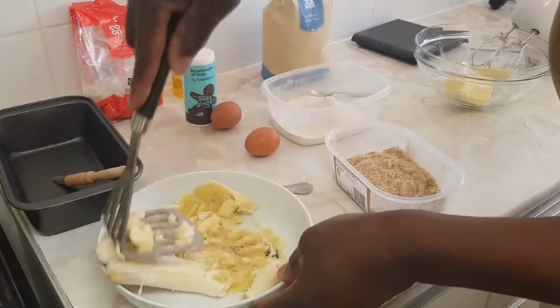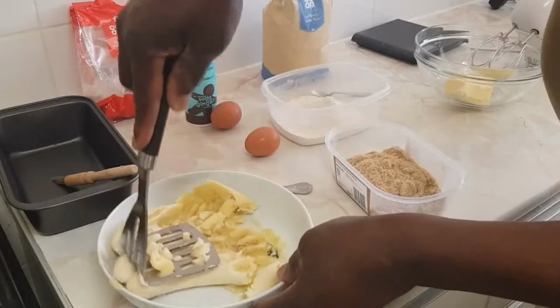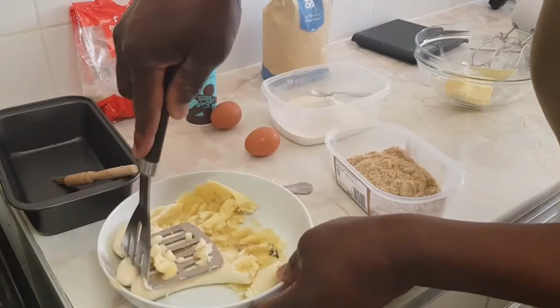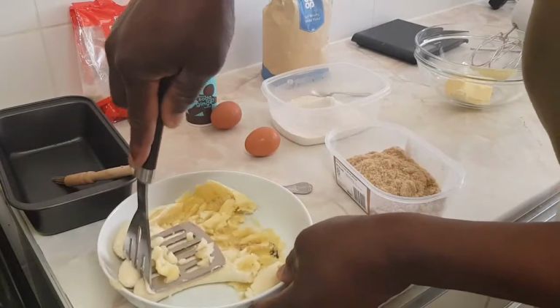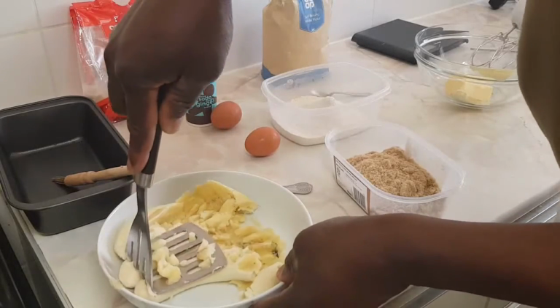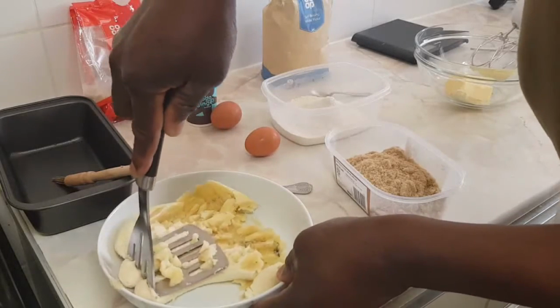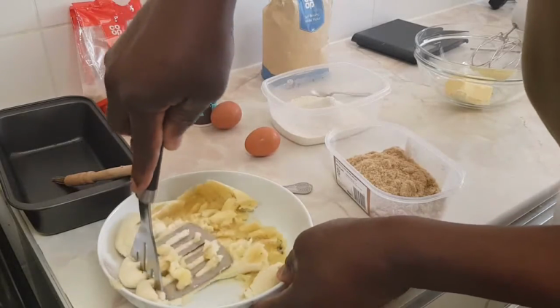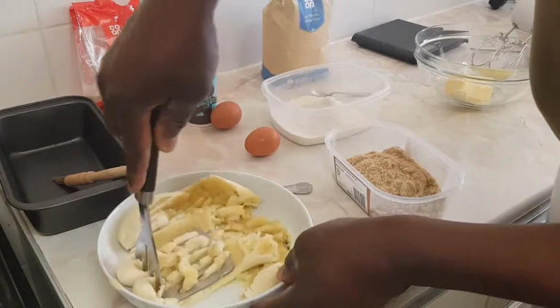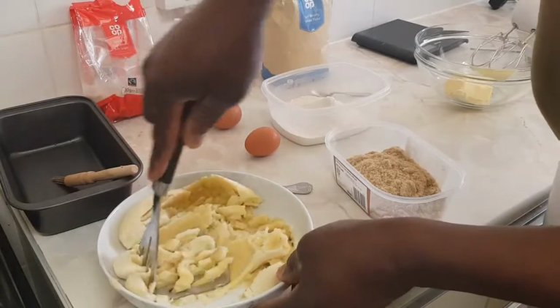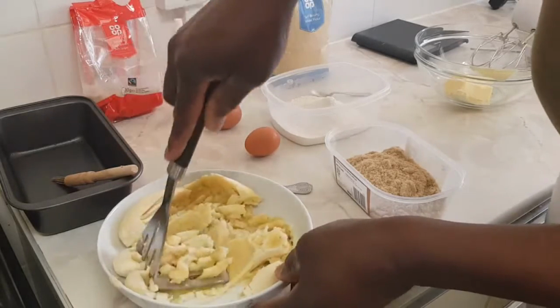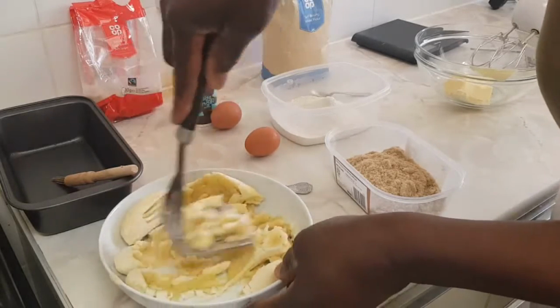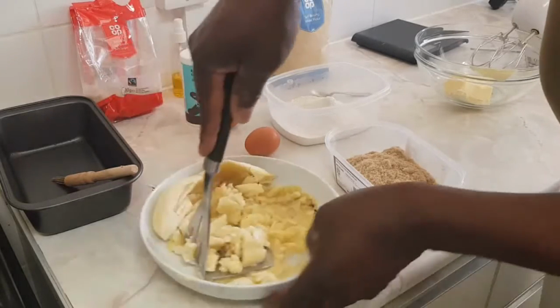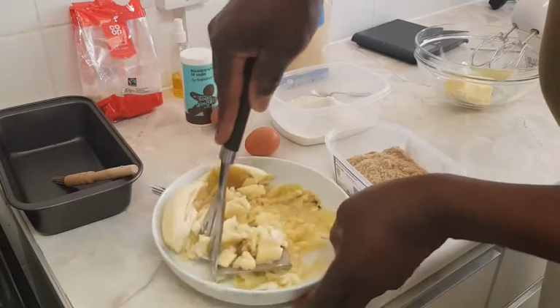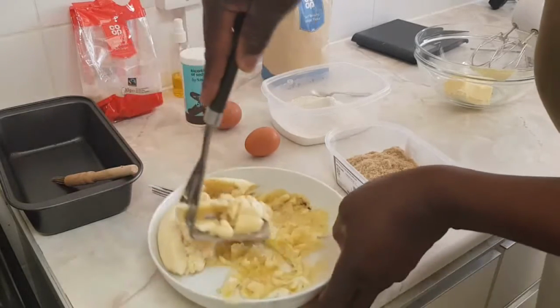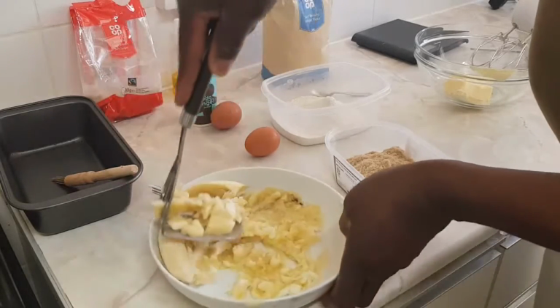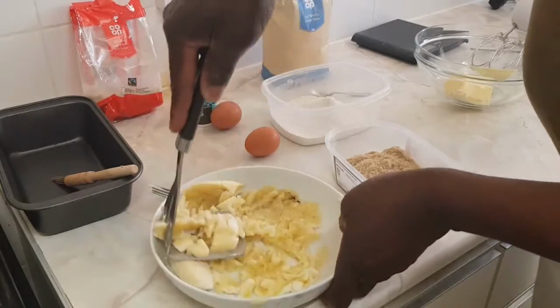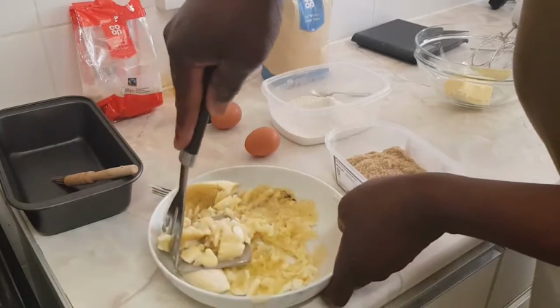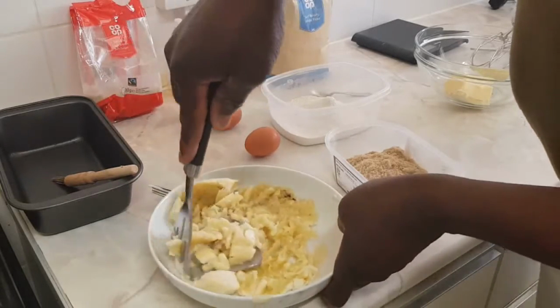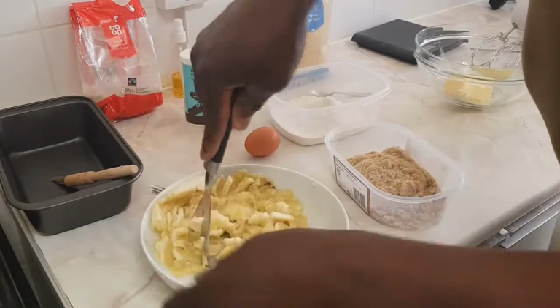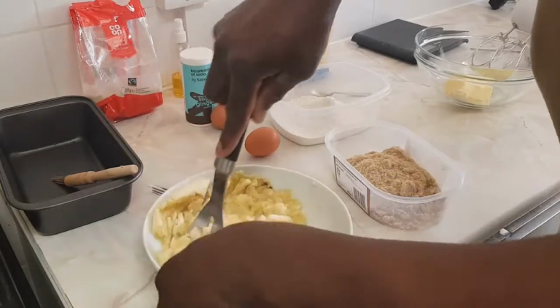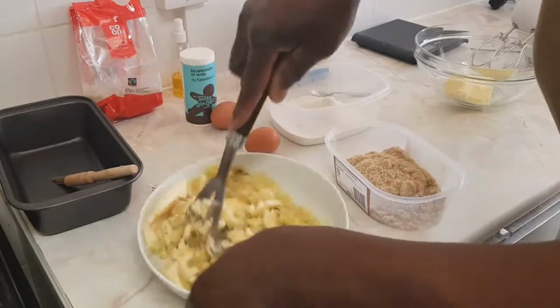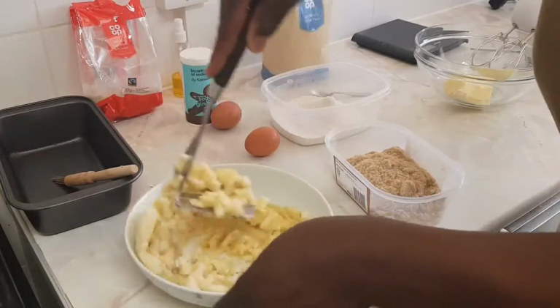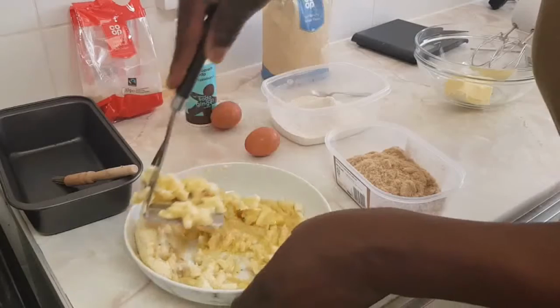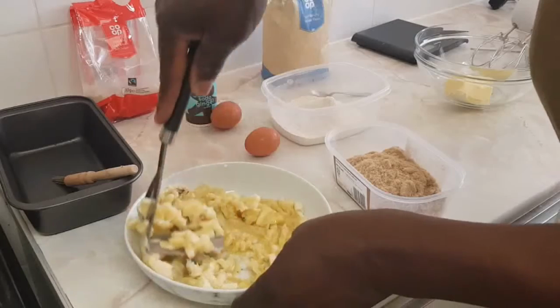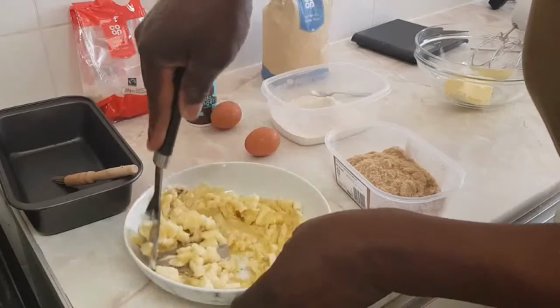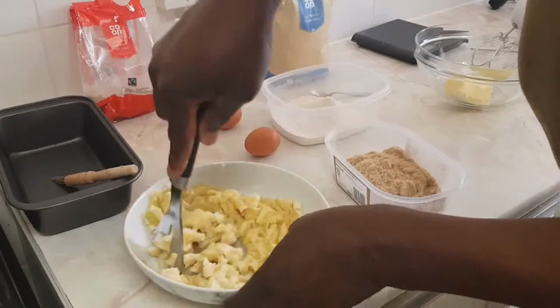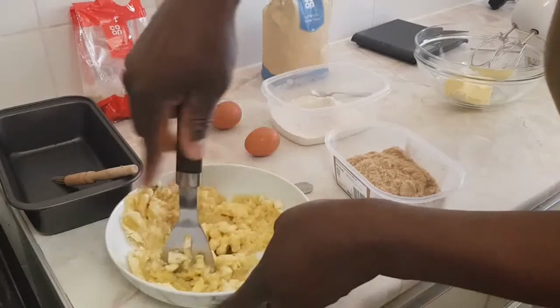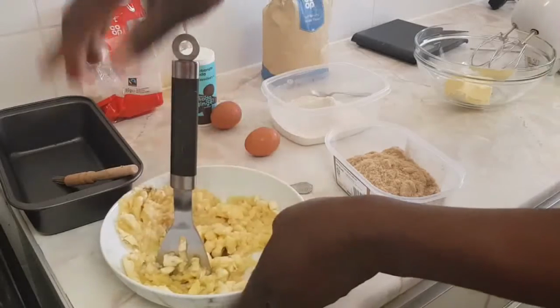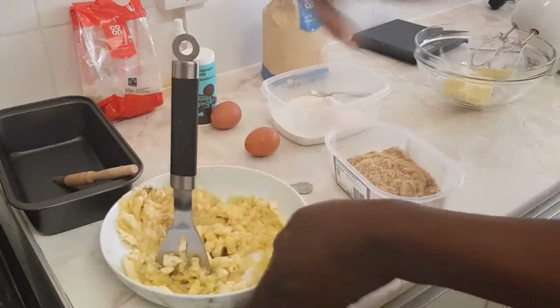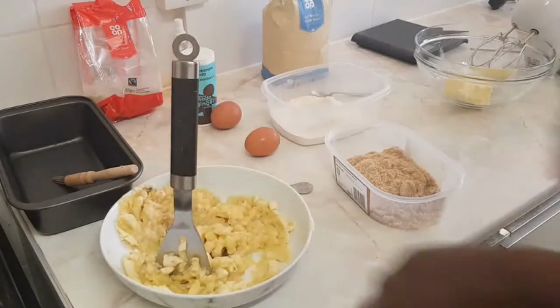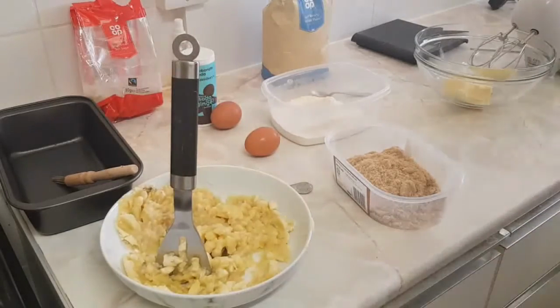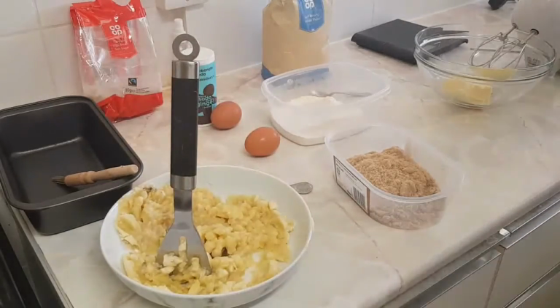I'm going to cream the butter and sugar, after which I'm mashing the banana.